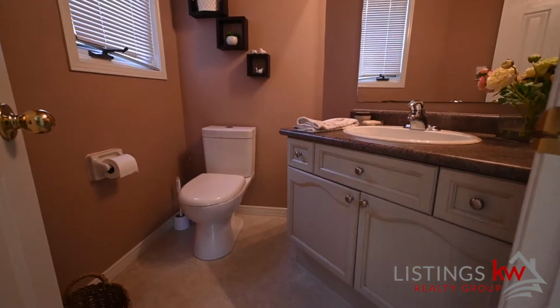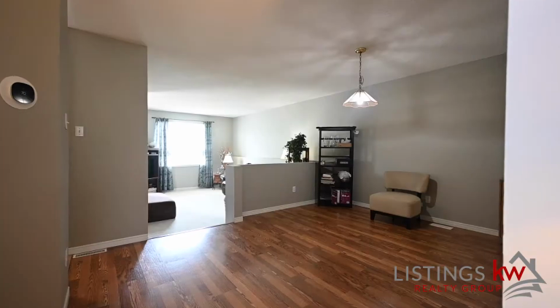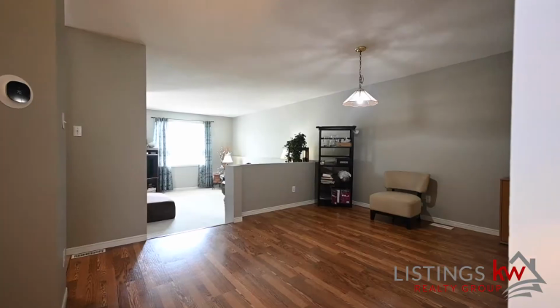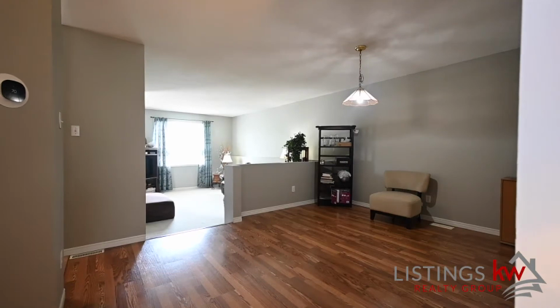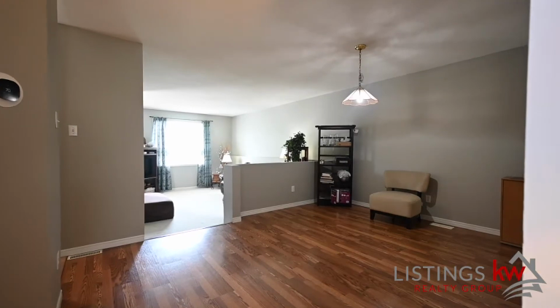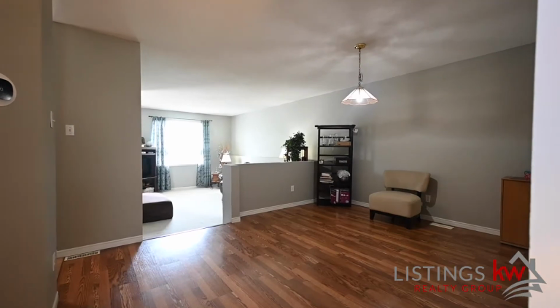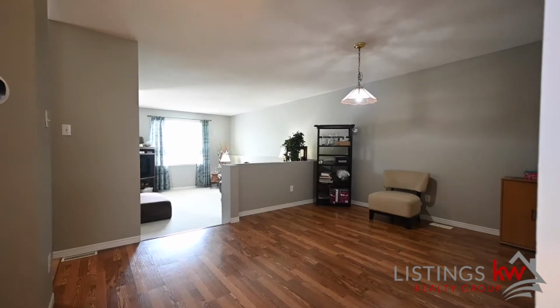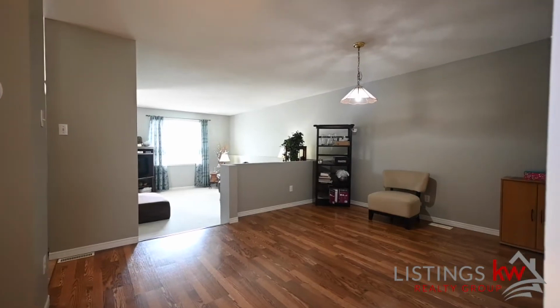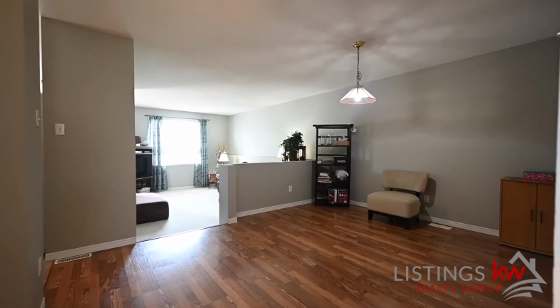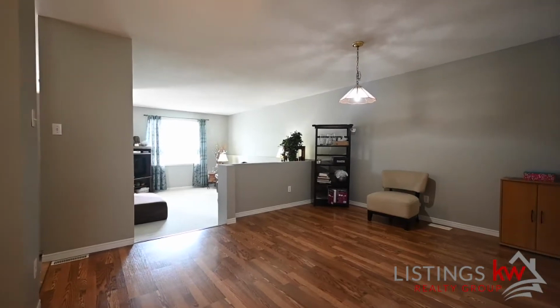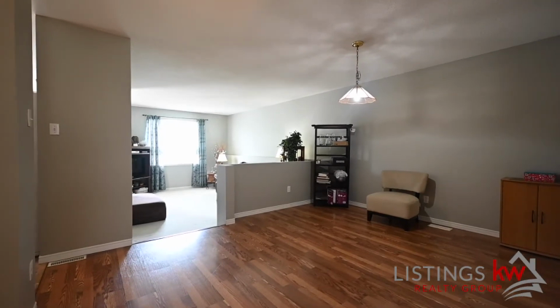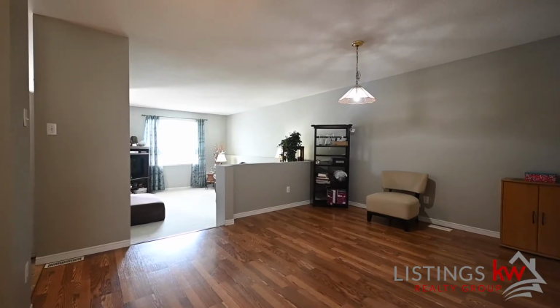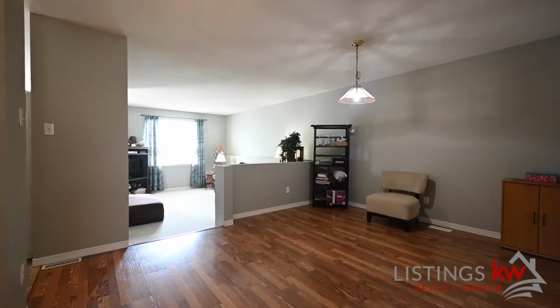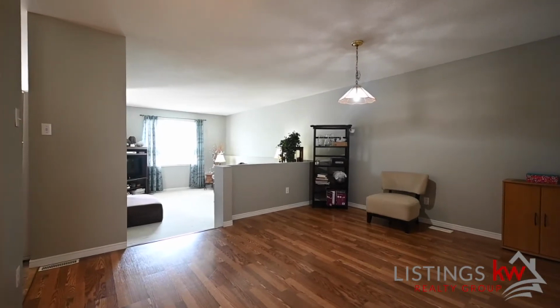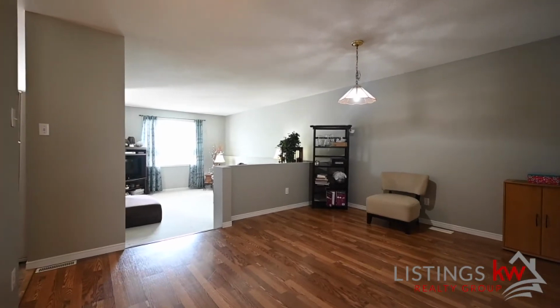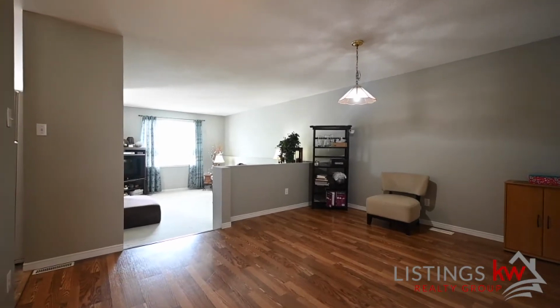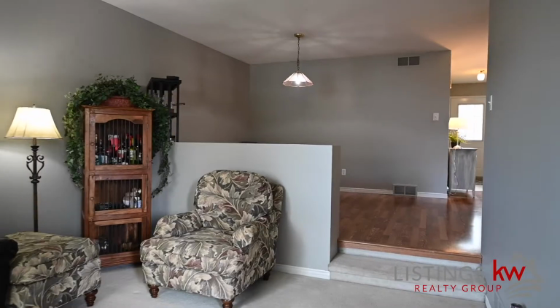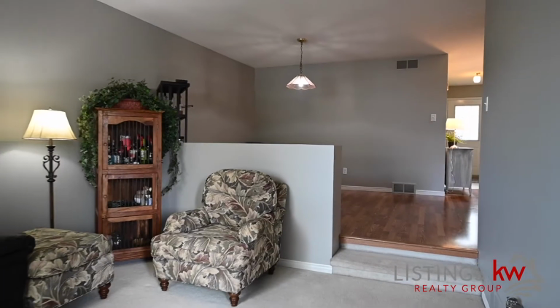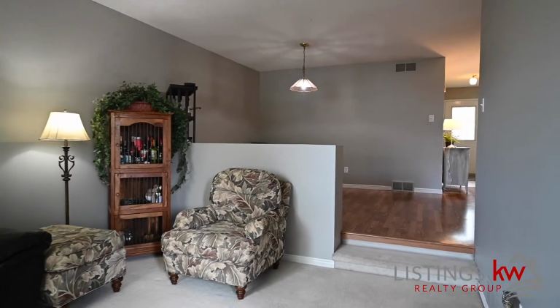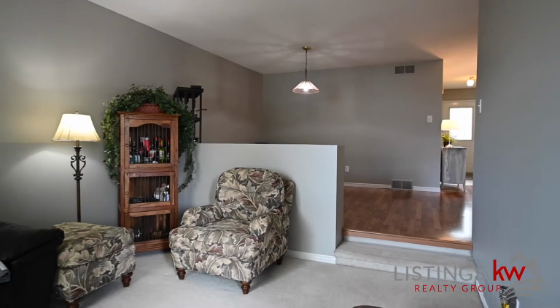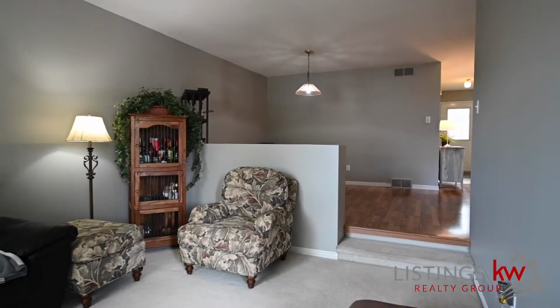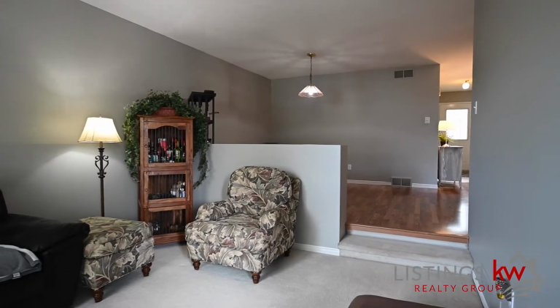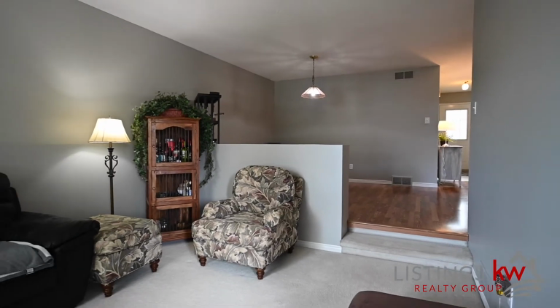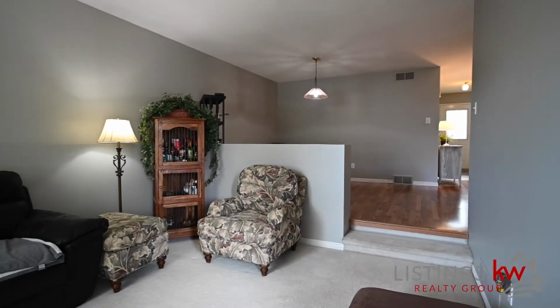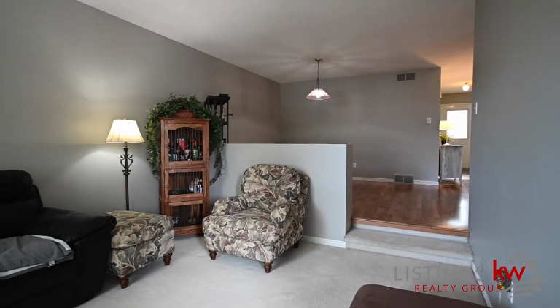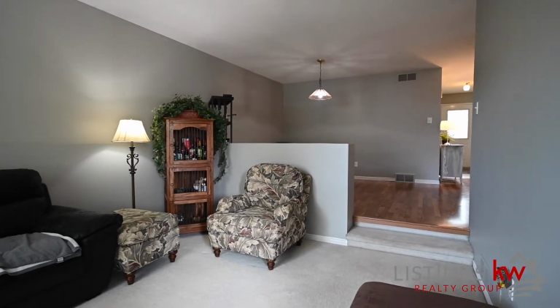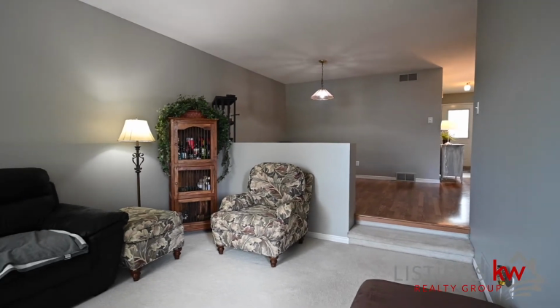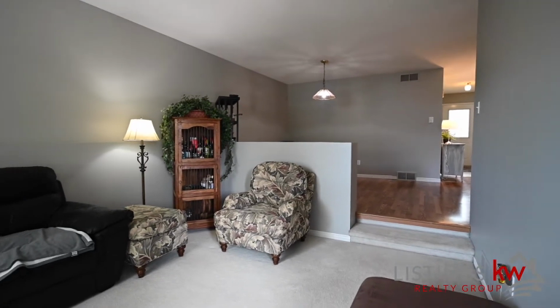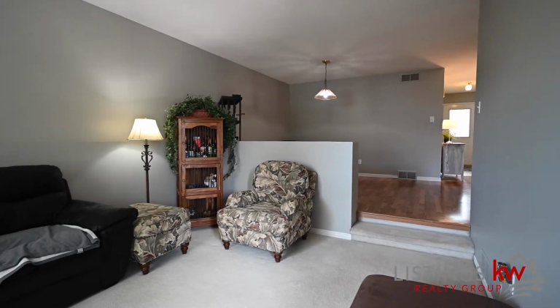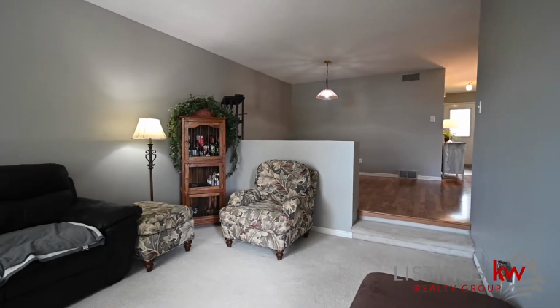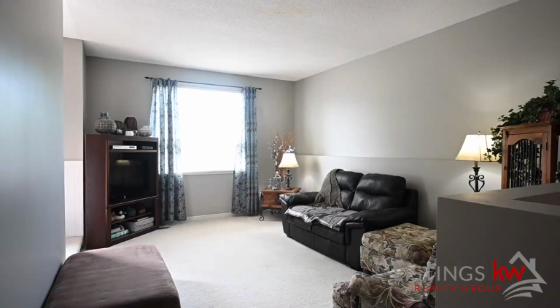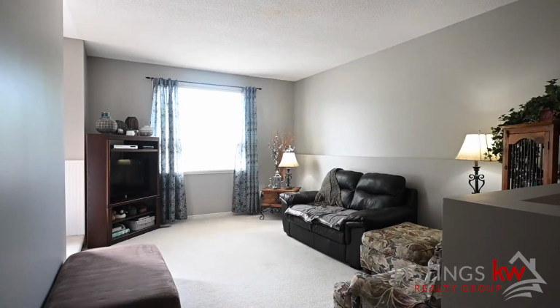The living room and dining room space is a large open concept area. Lots of room to work with here.